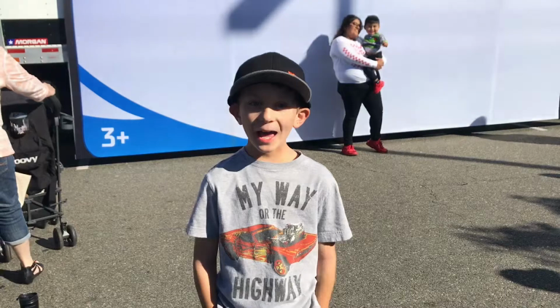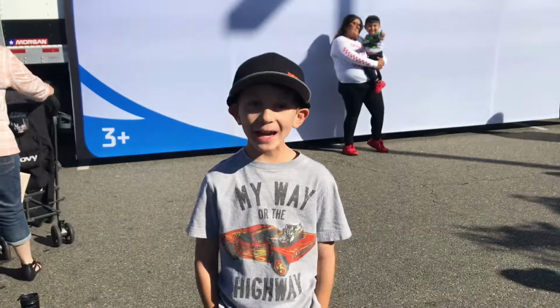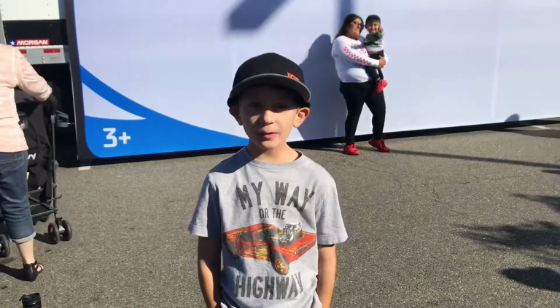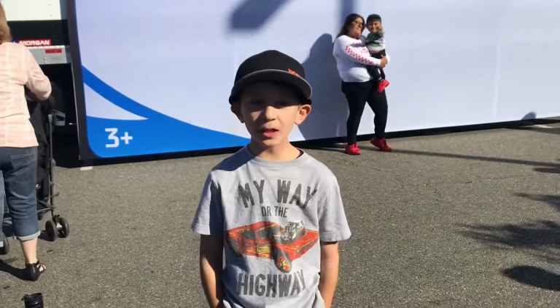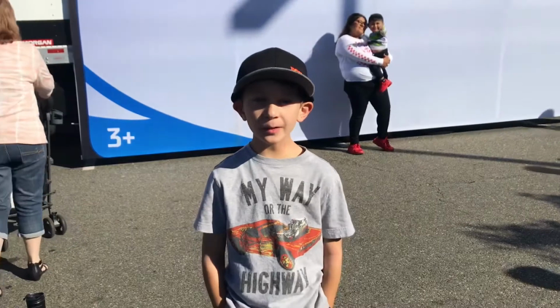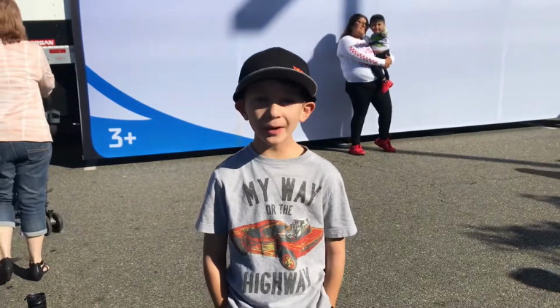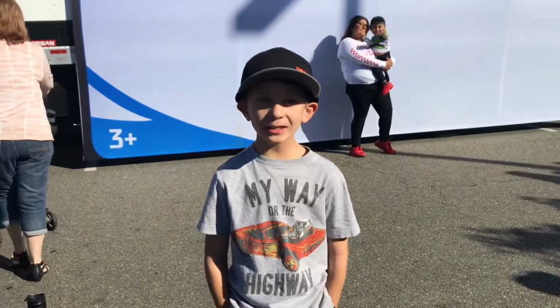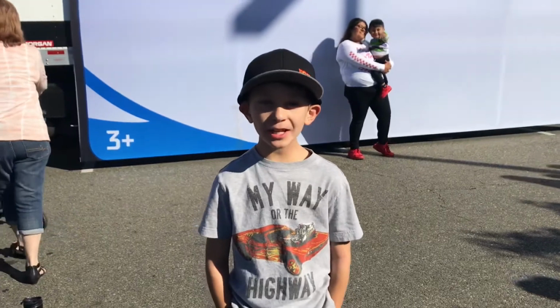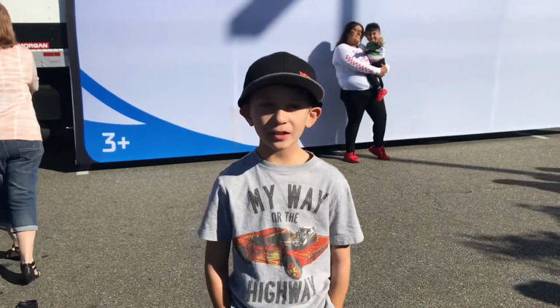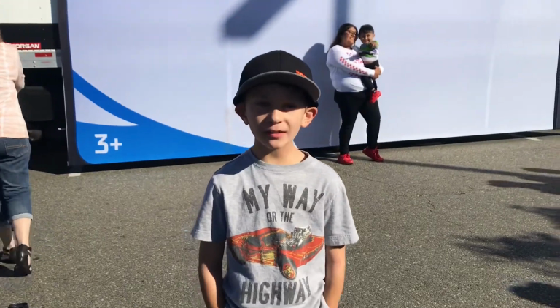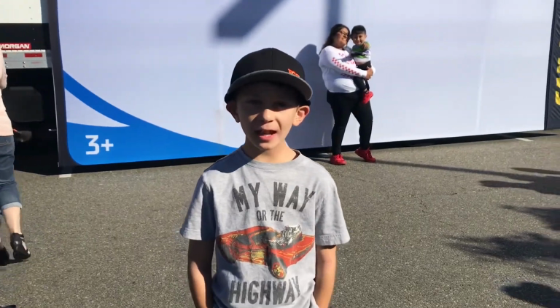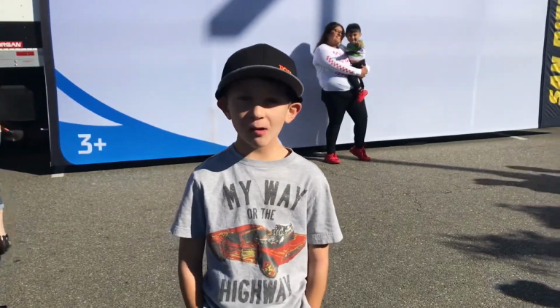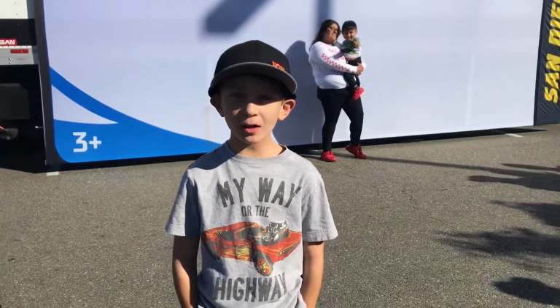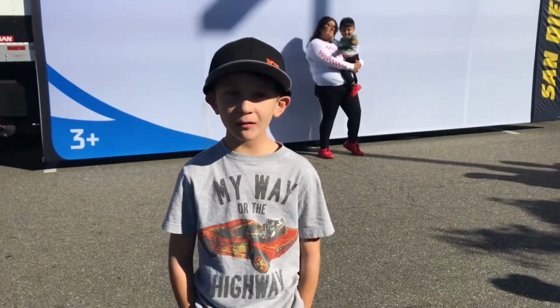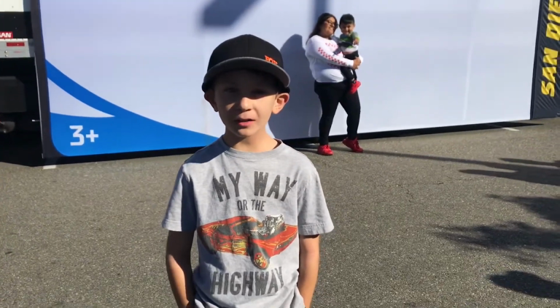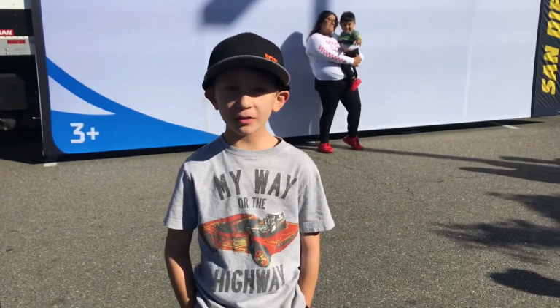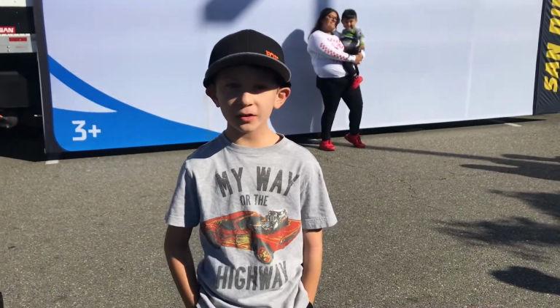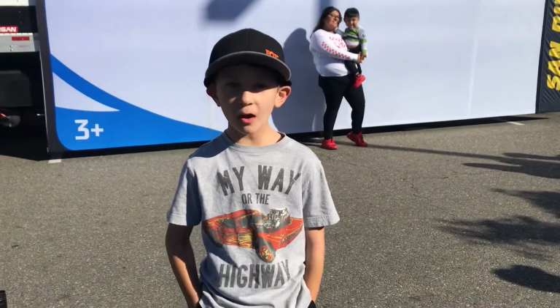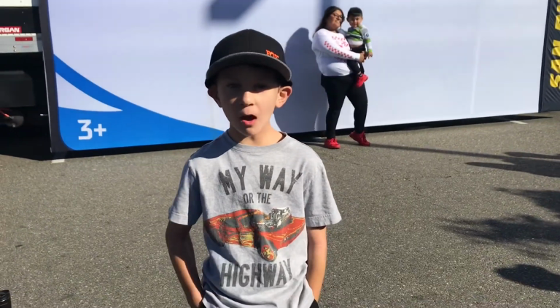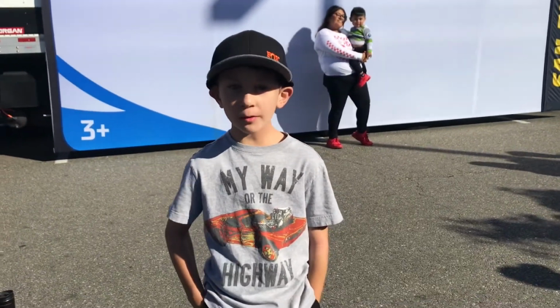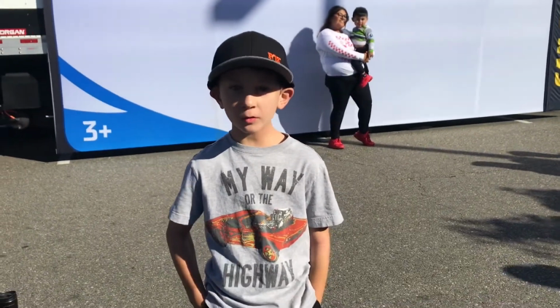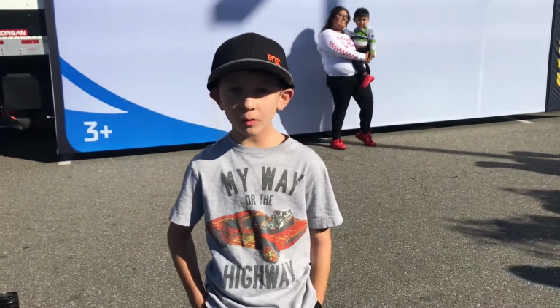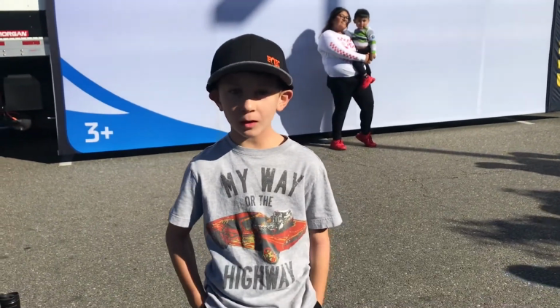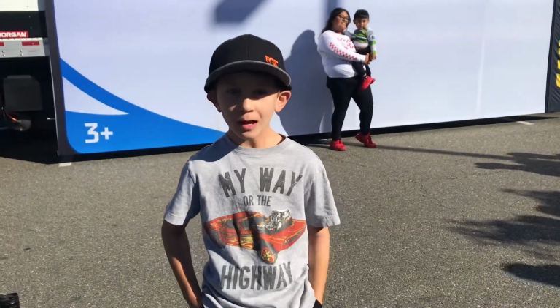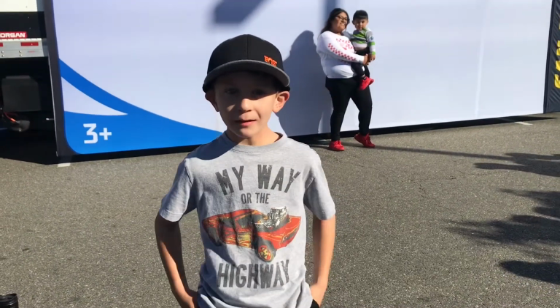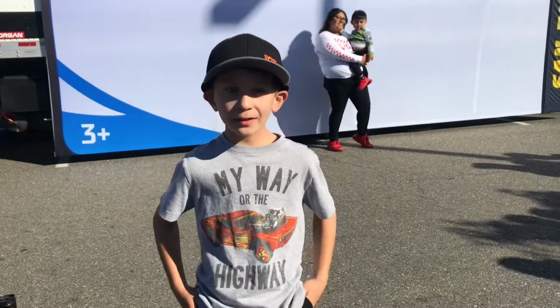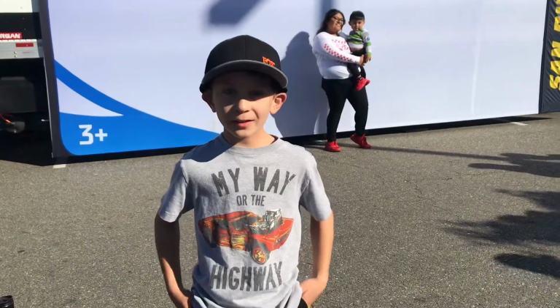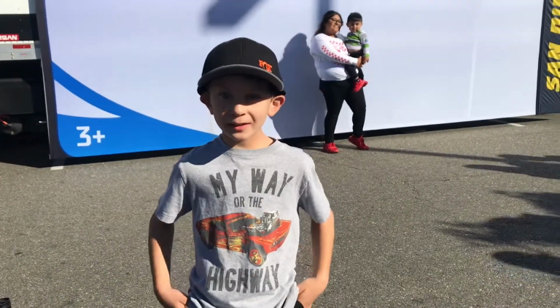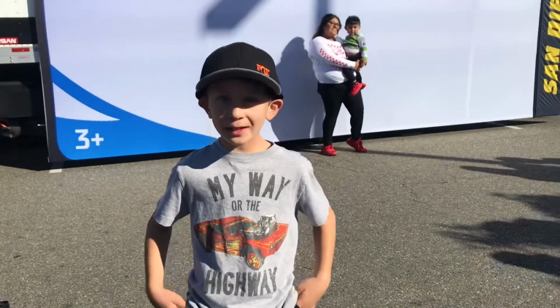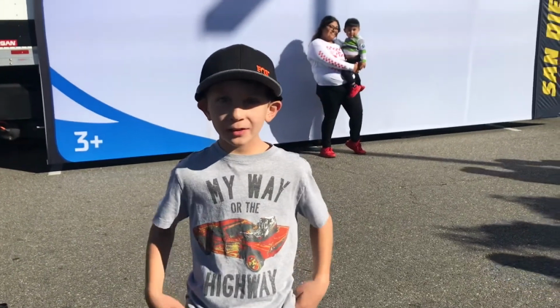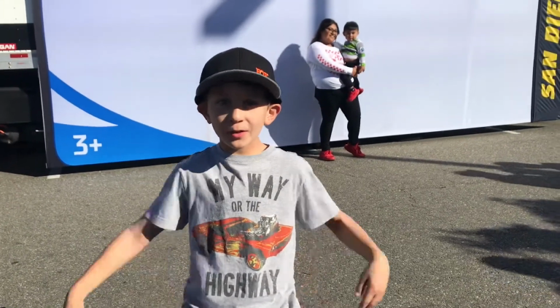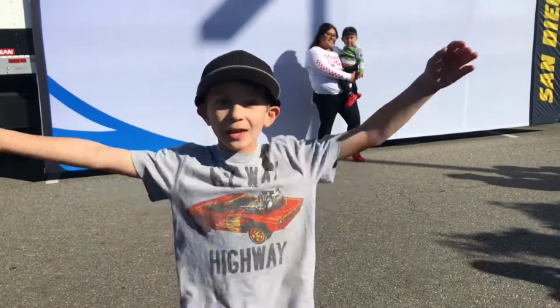Hi guys, welcome to my channel. Today we're going to do the Hot Wheel tour. Let's get to it.